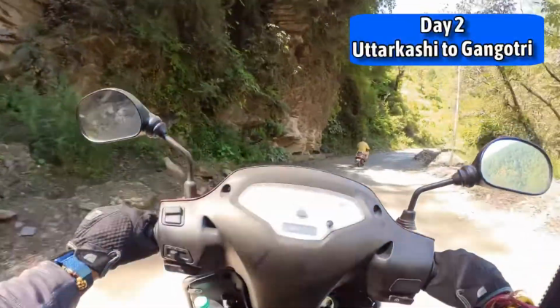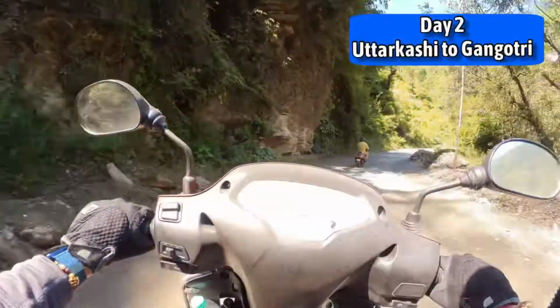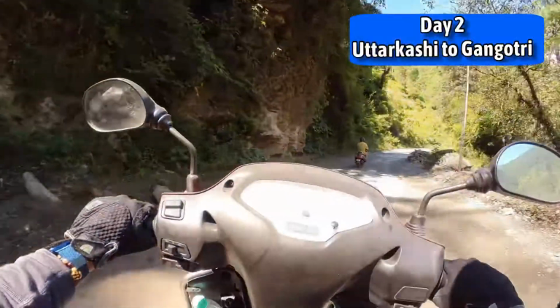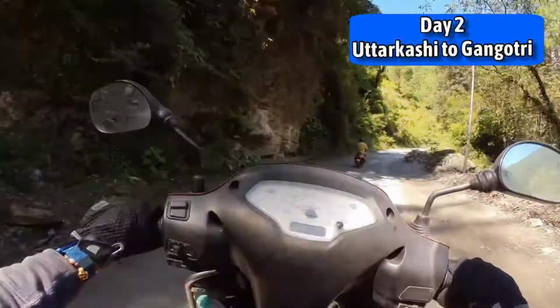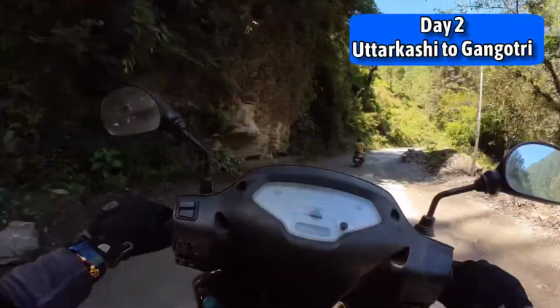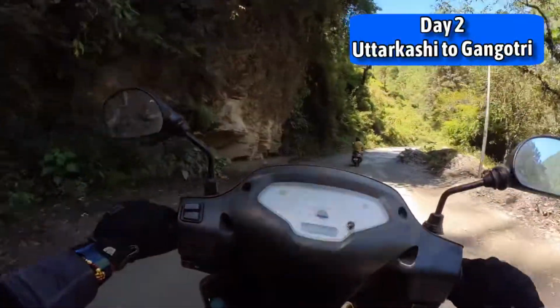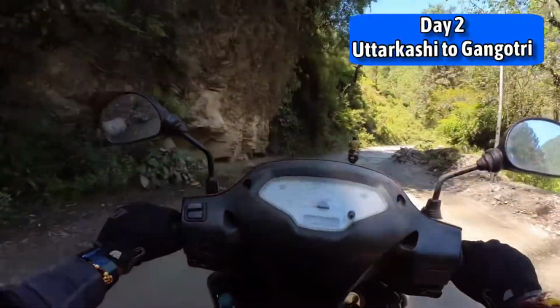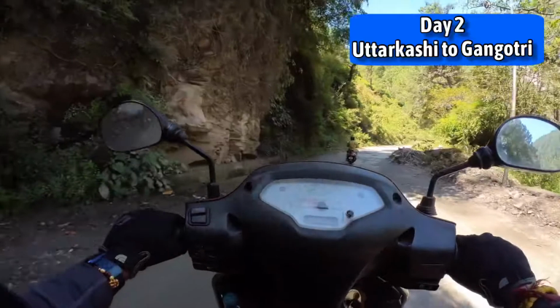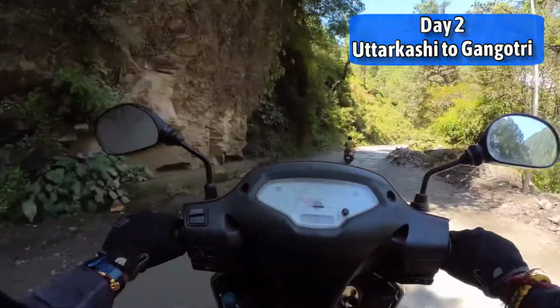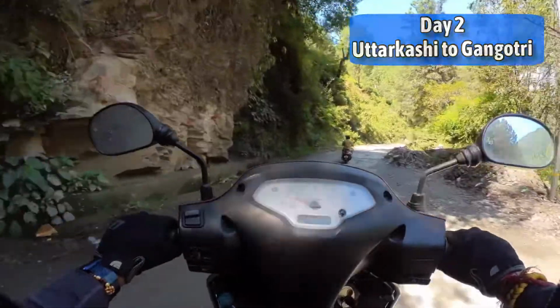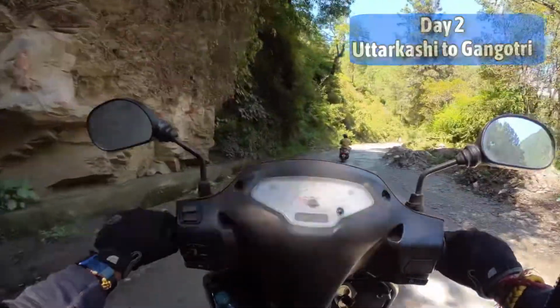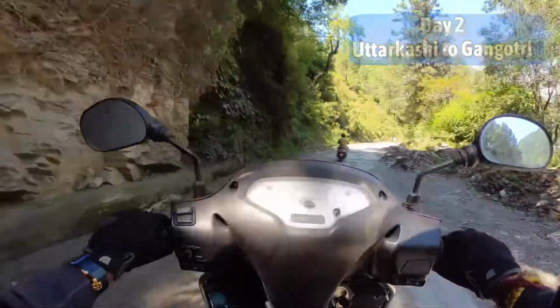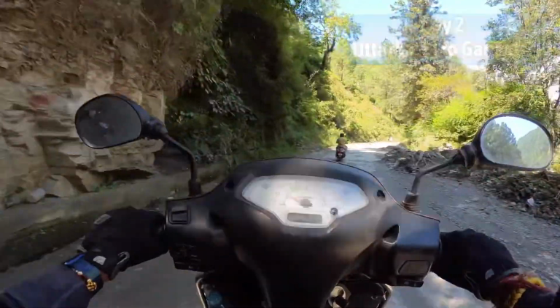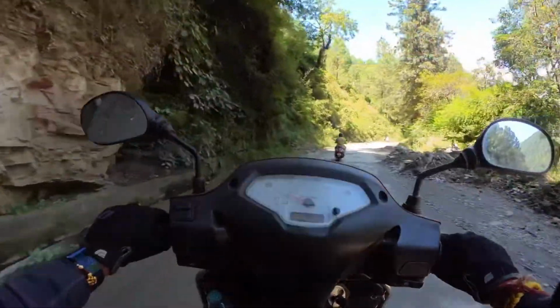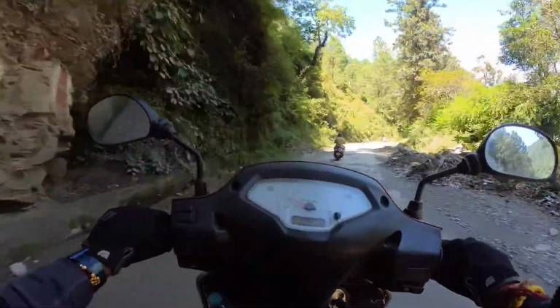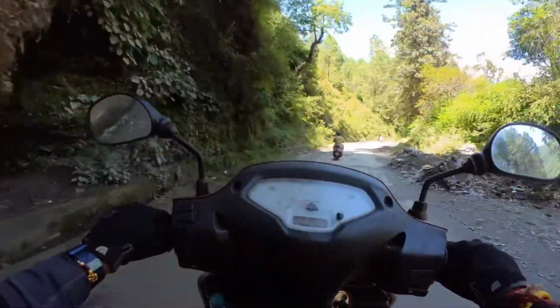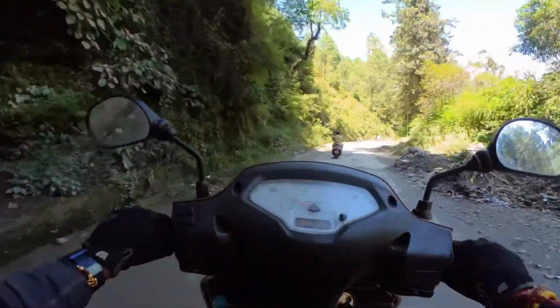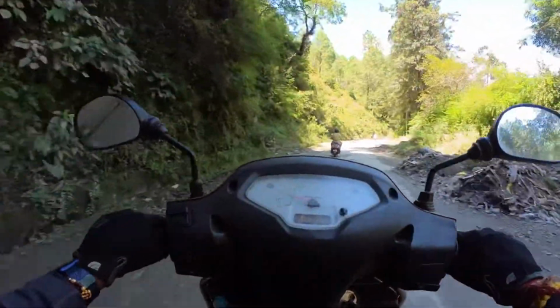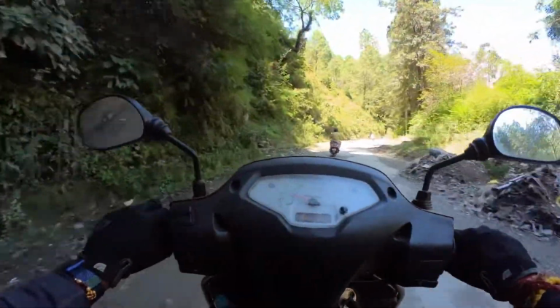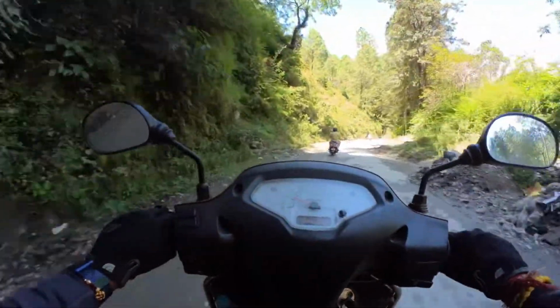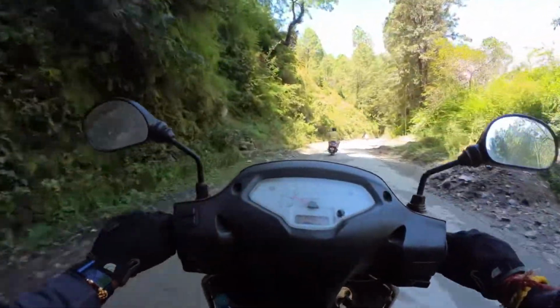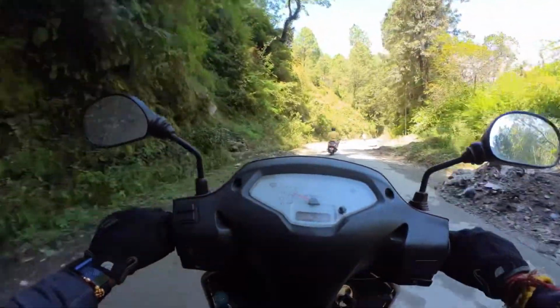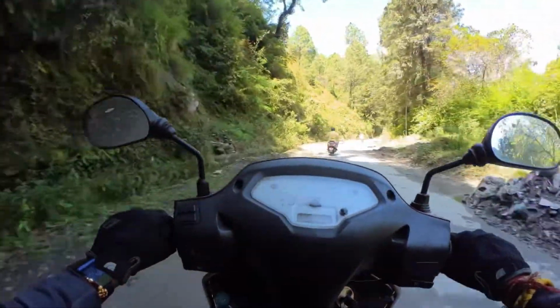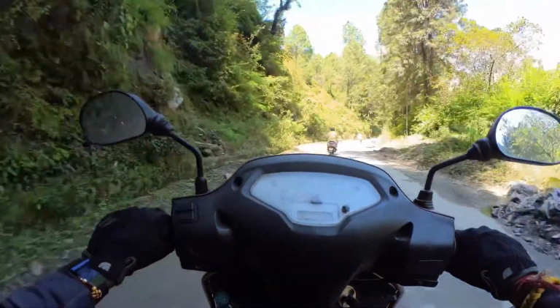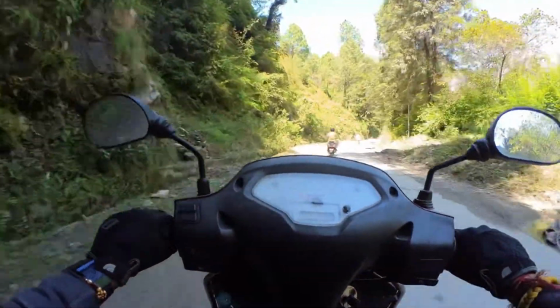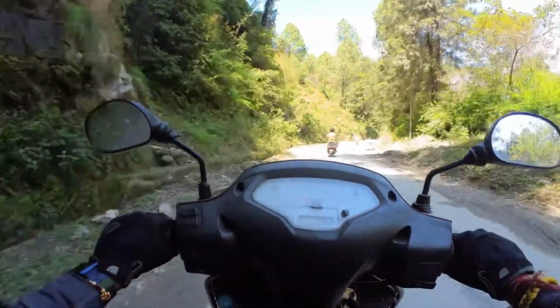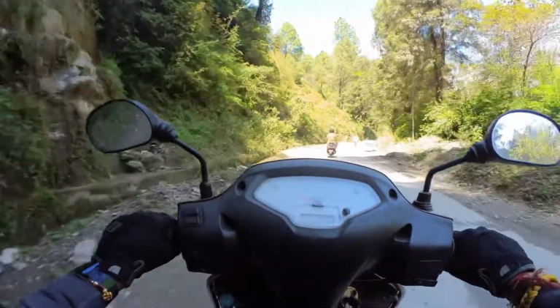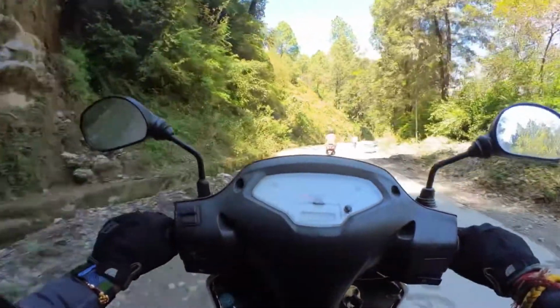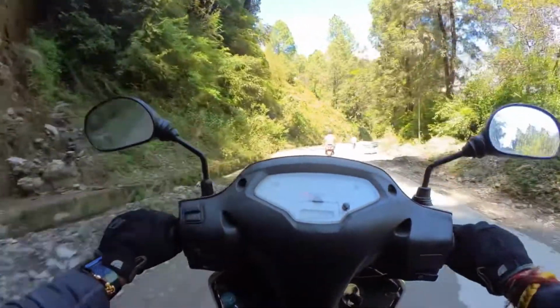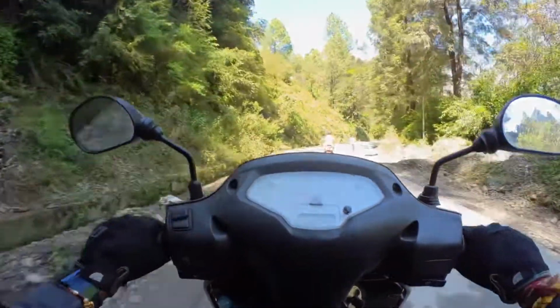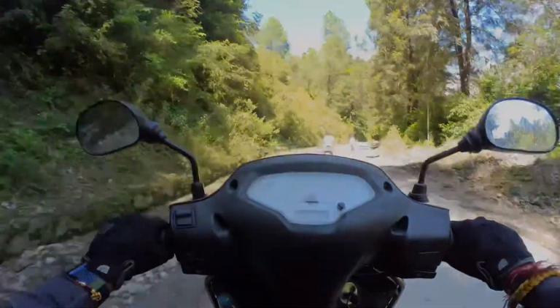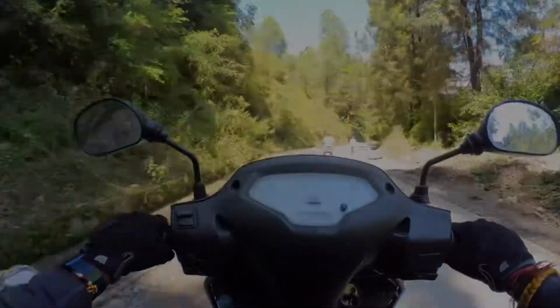Here are beautiful valleys through Bhairogati and Harsil — absolutely stunning scenery along the way.